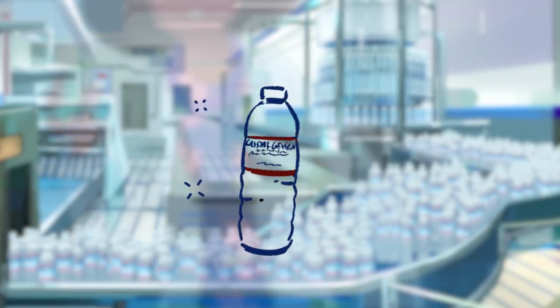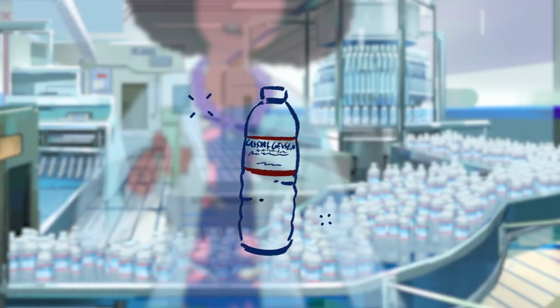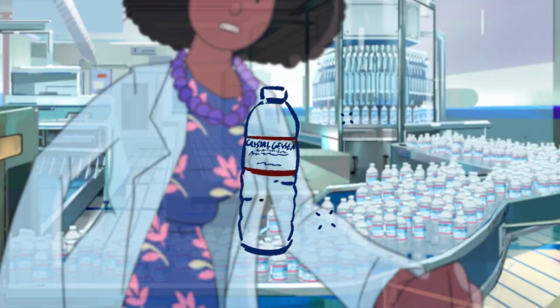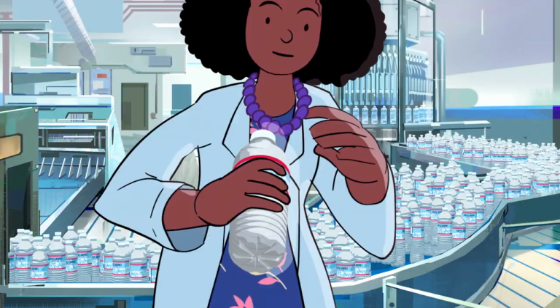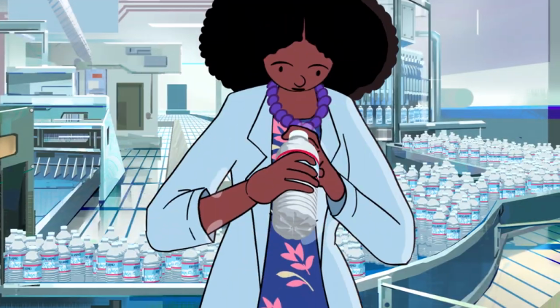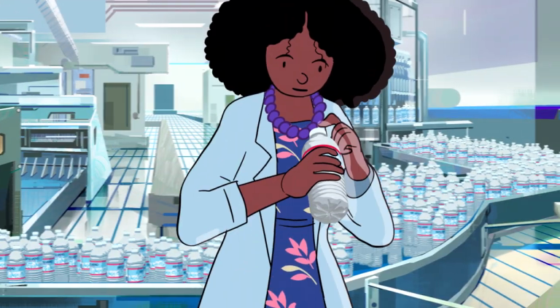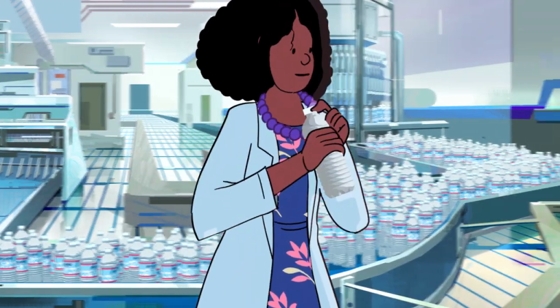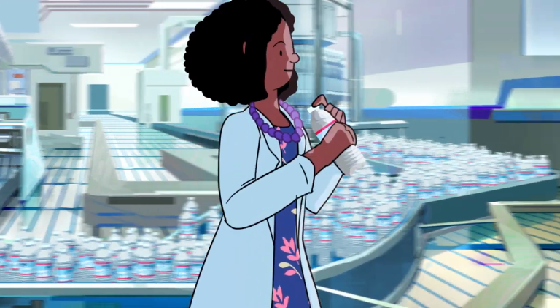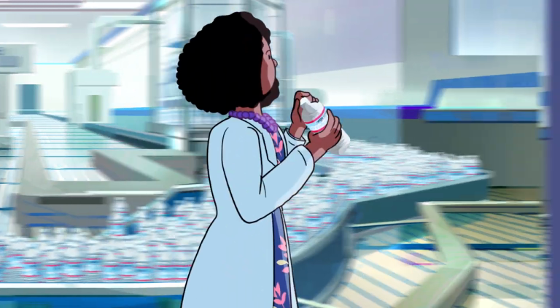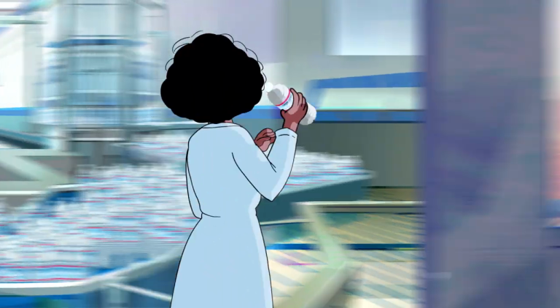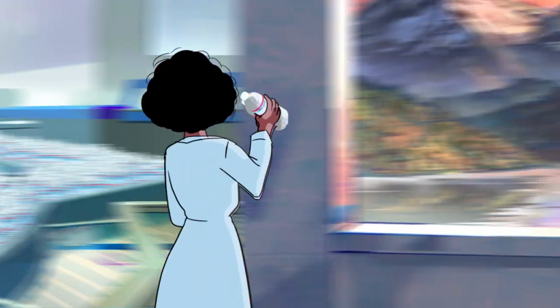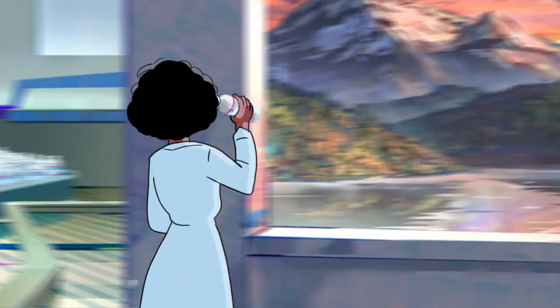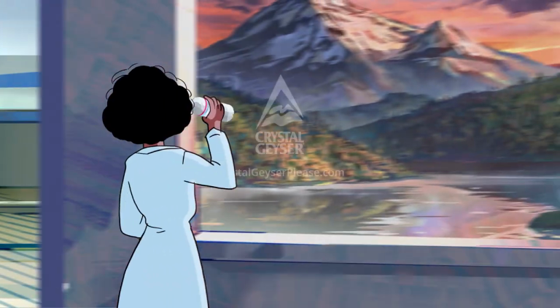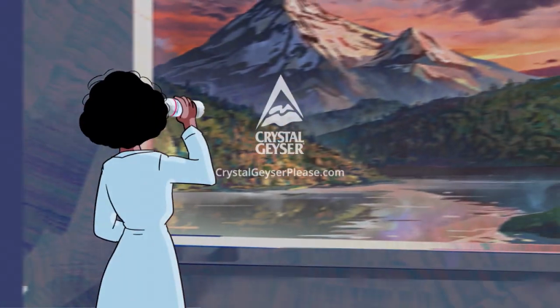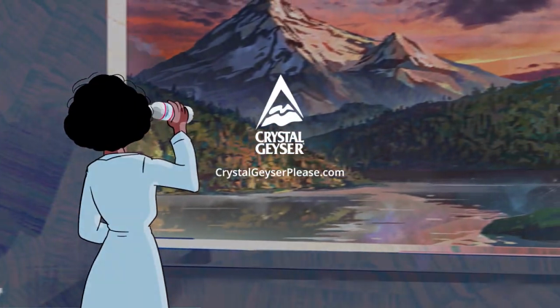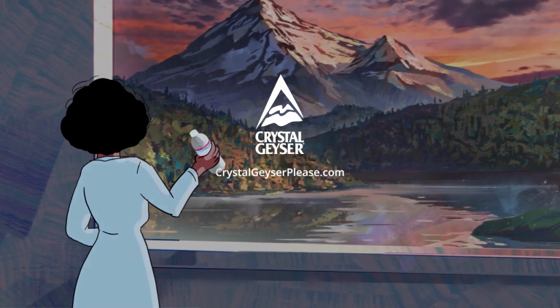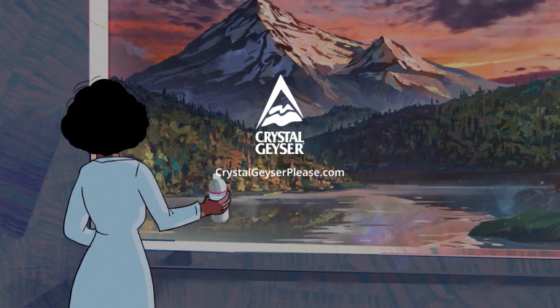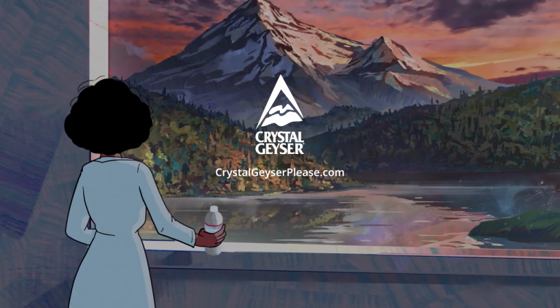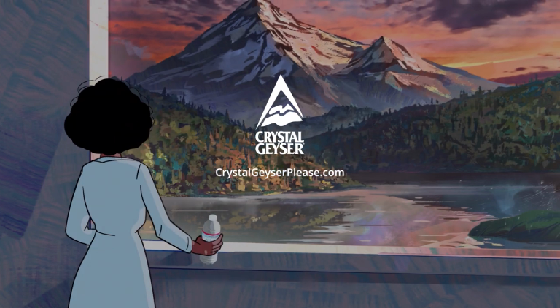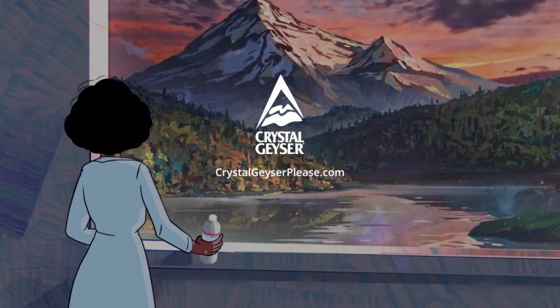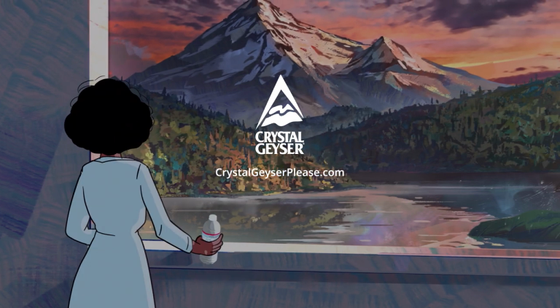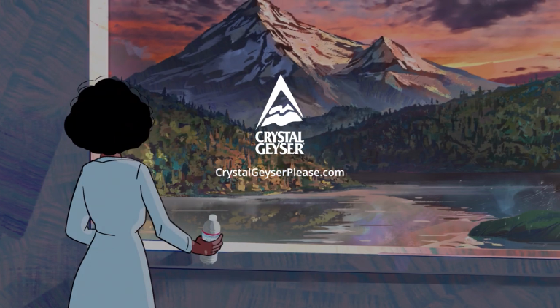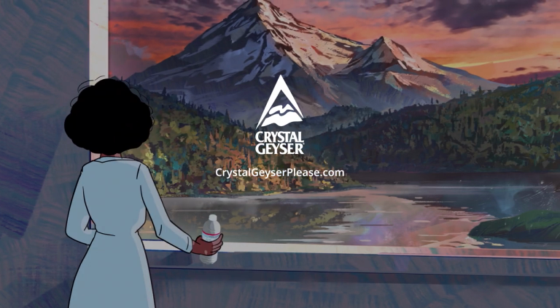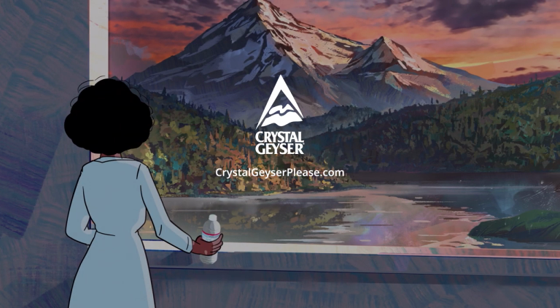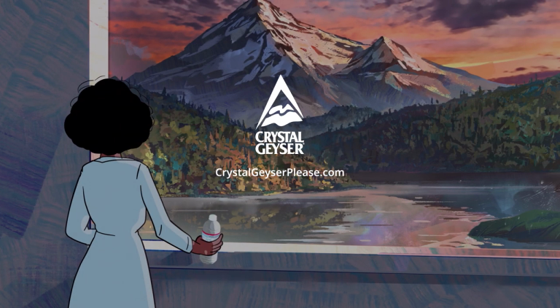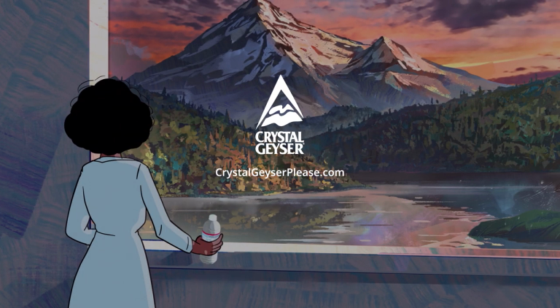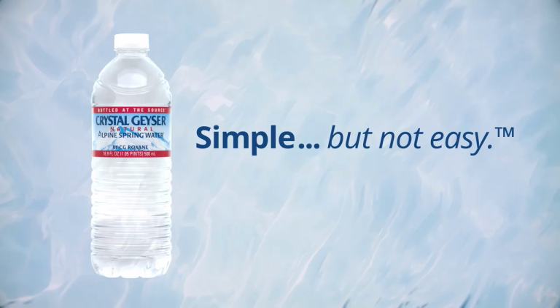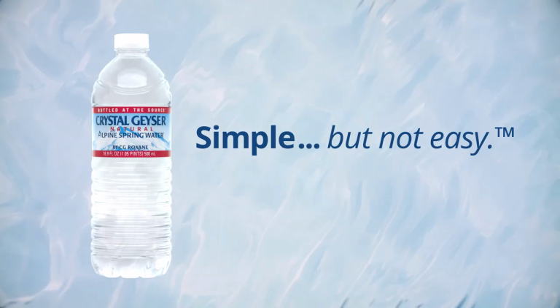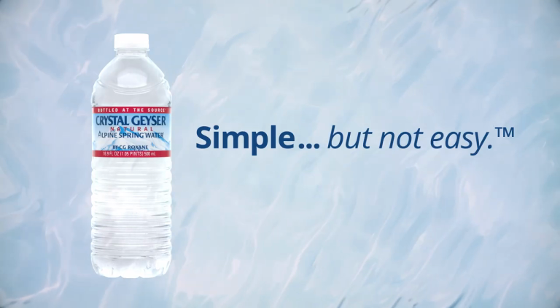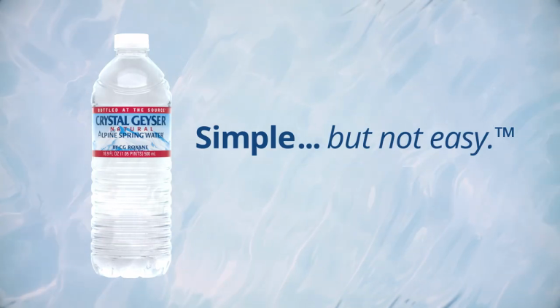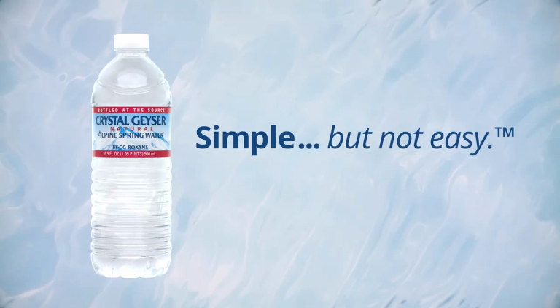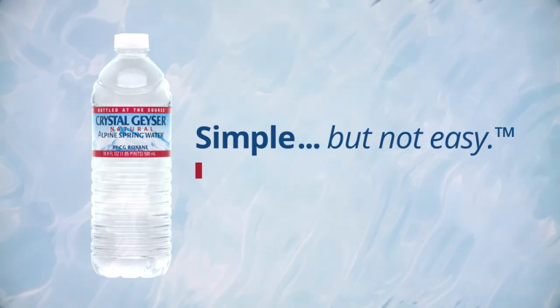Simple. I stand corrected. Crystal Geyser Alpine Spring Water — it's simple, but not easy.